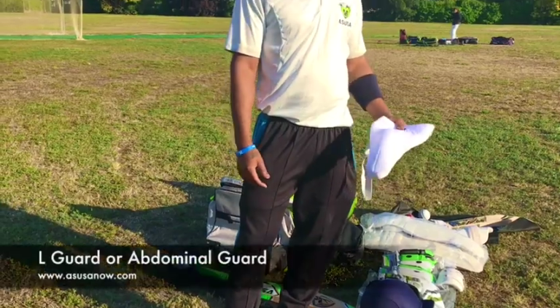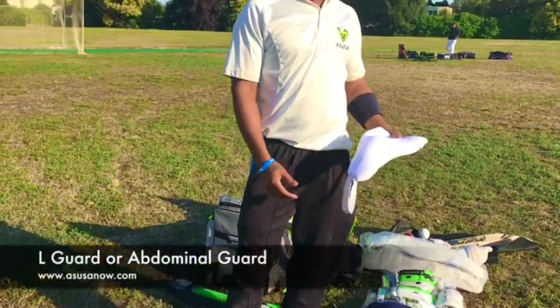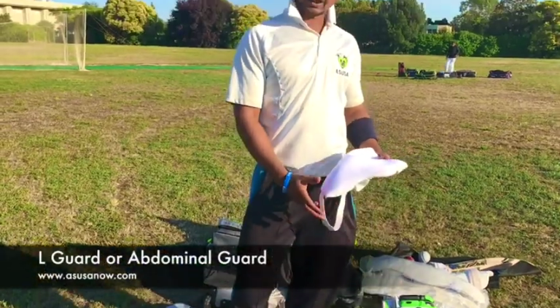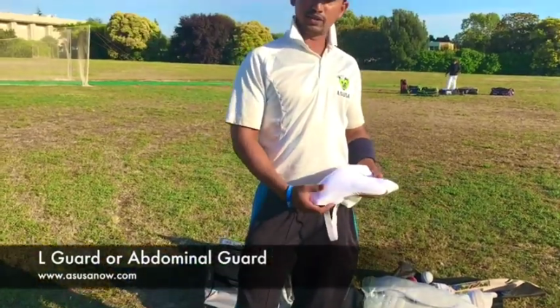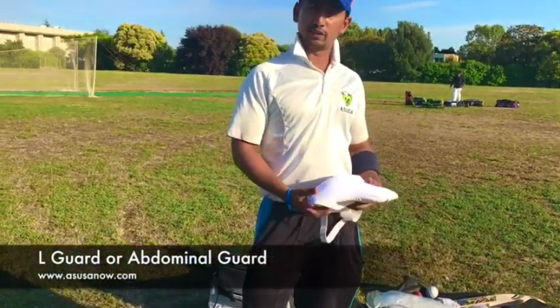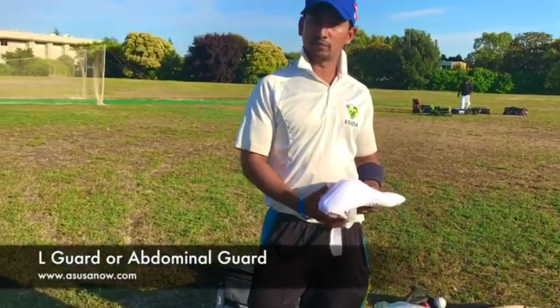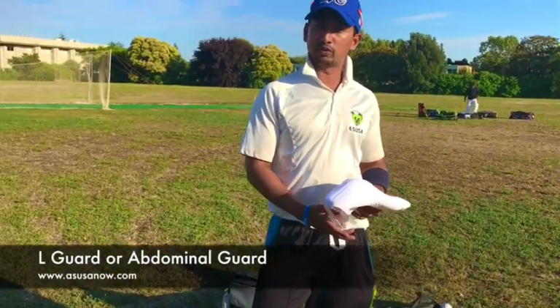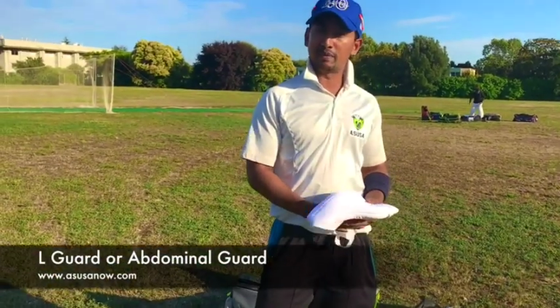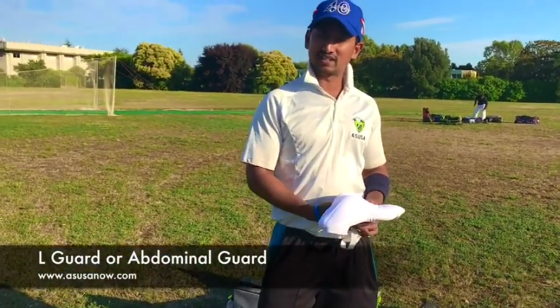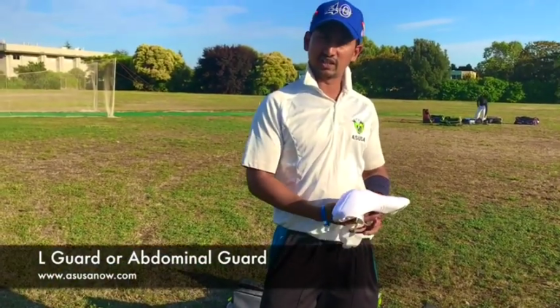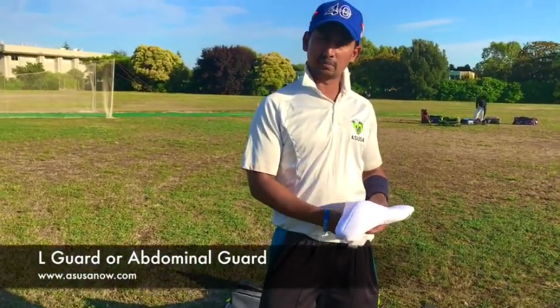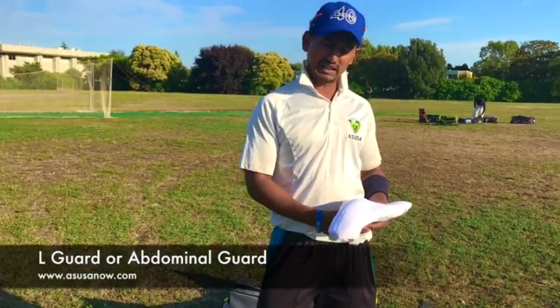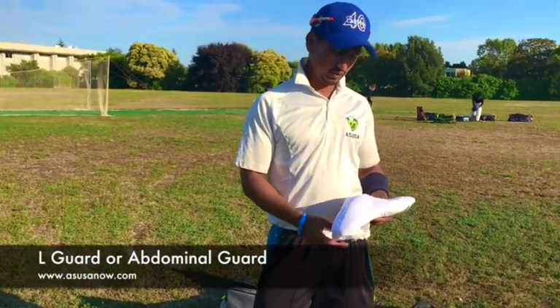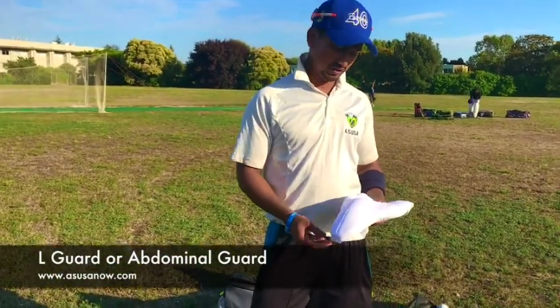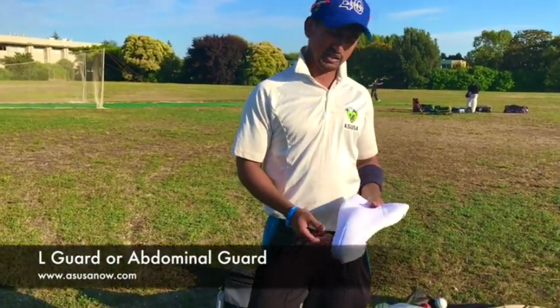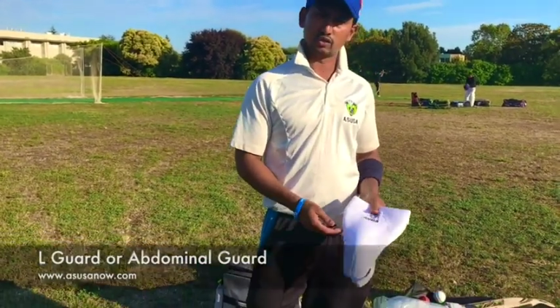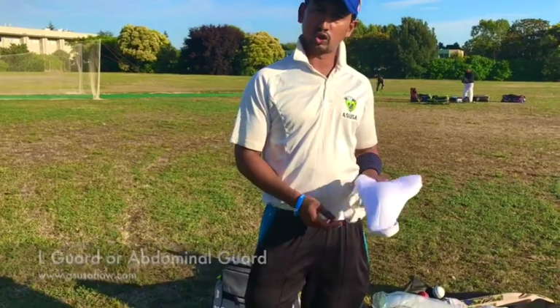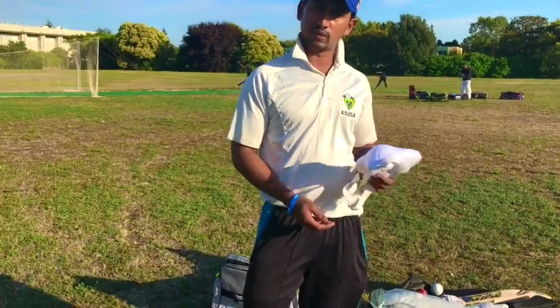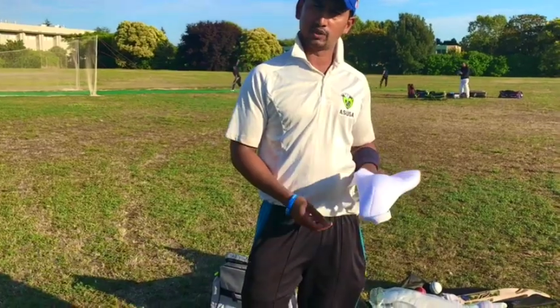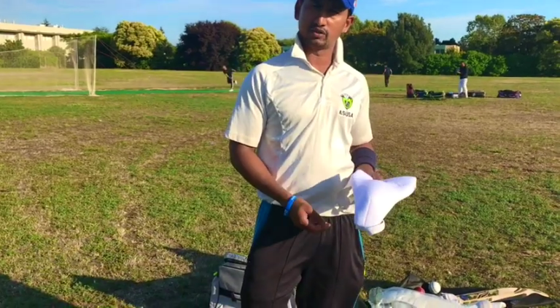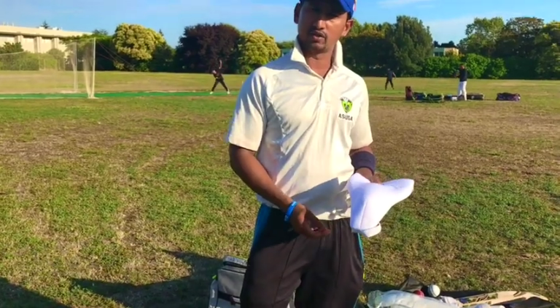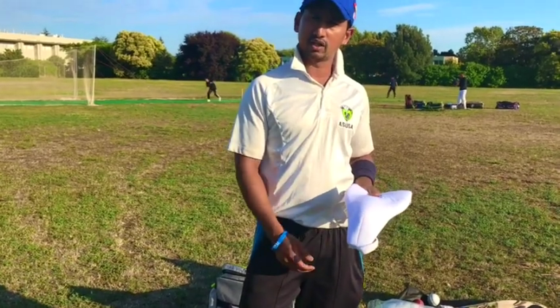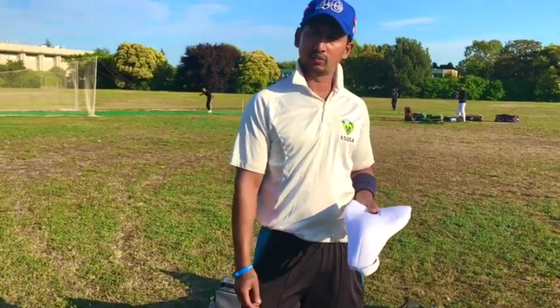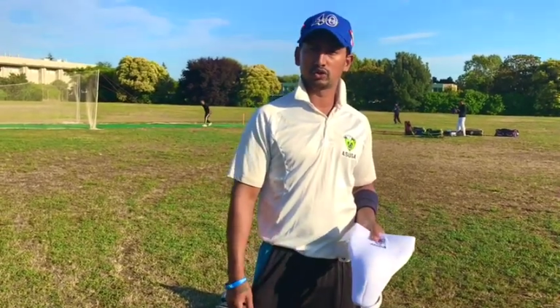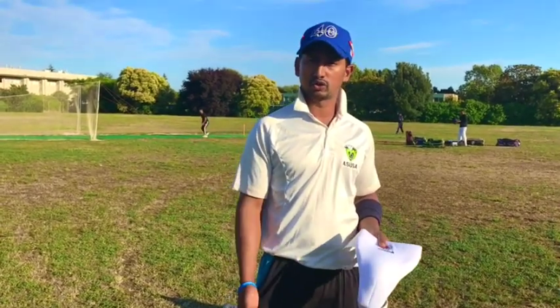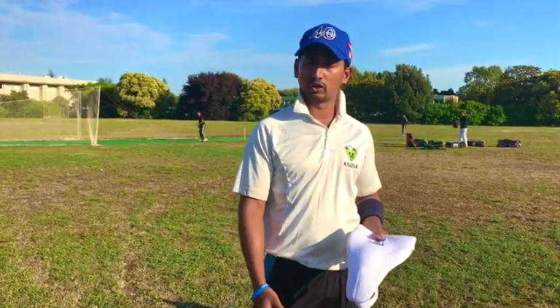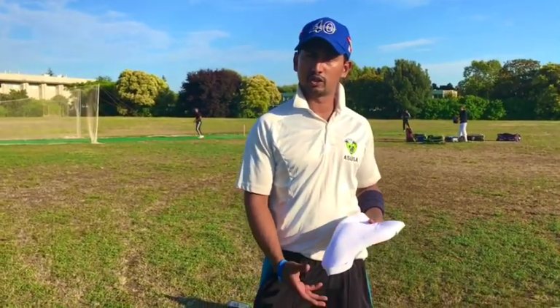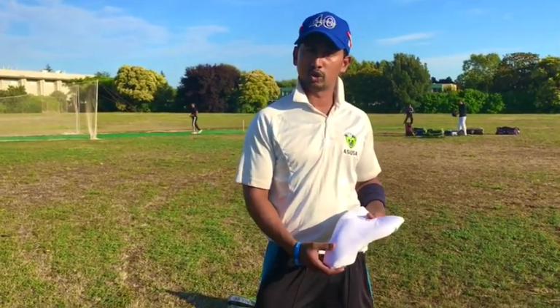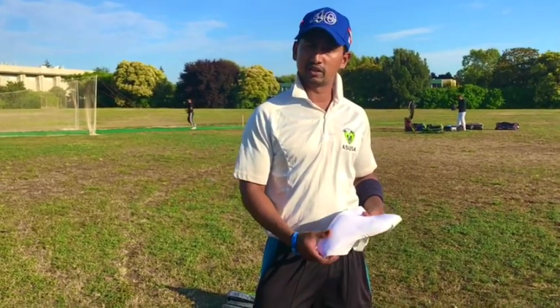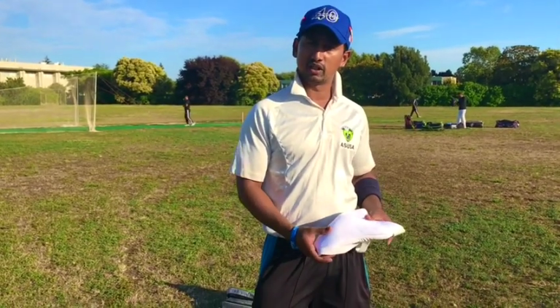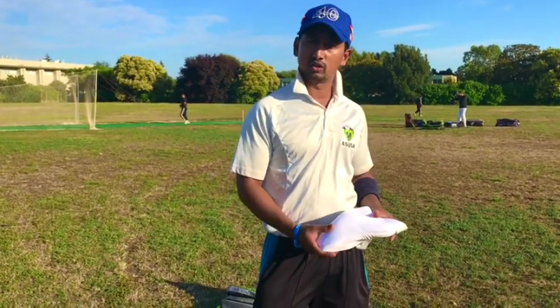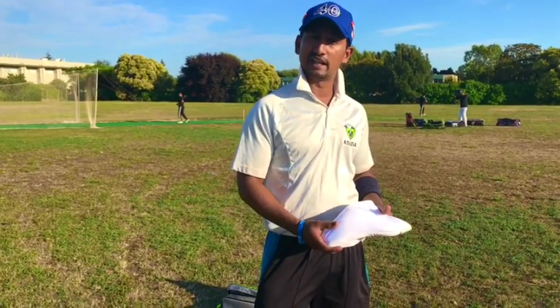This is the abdominal guard, or as people call it the L-guard or the box. It is used to protect the genital area.